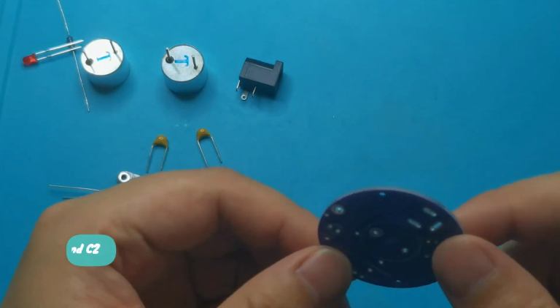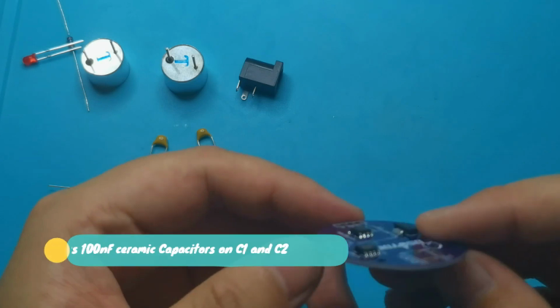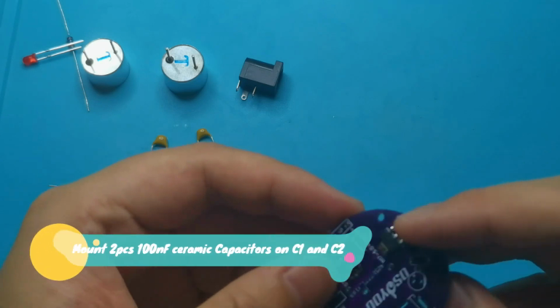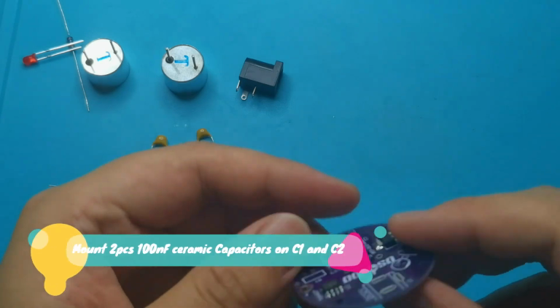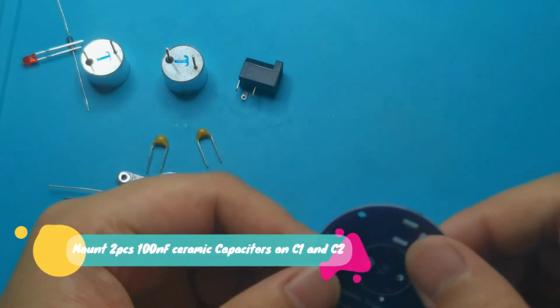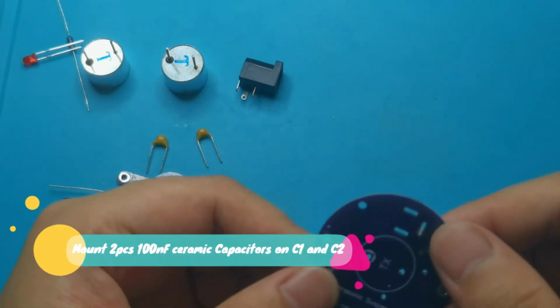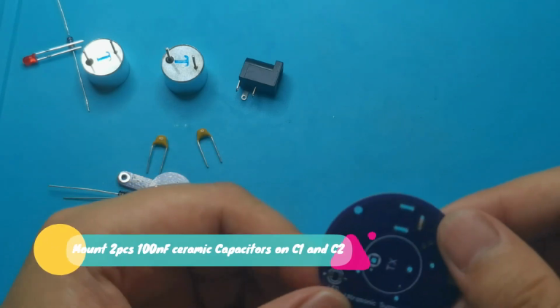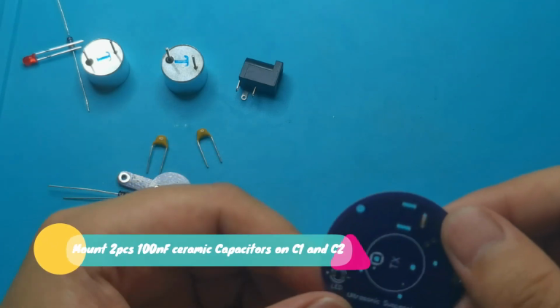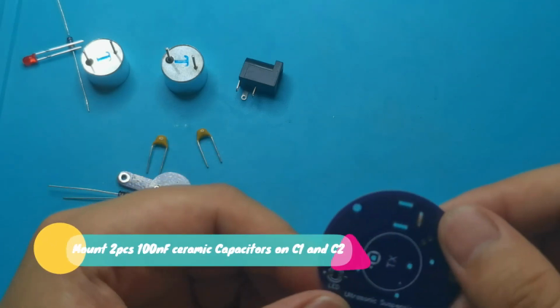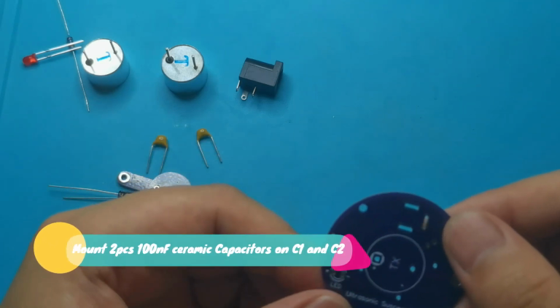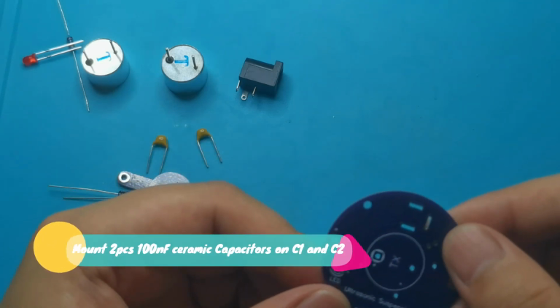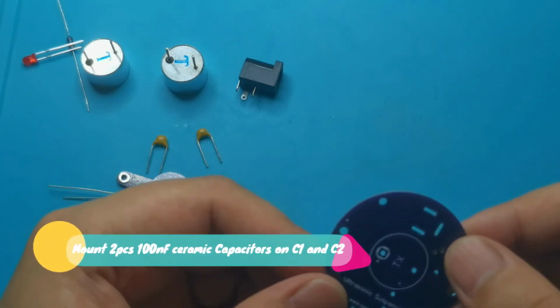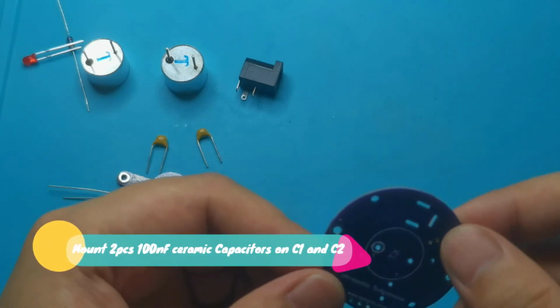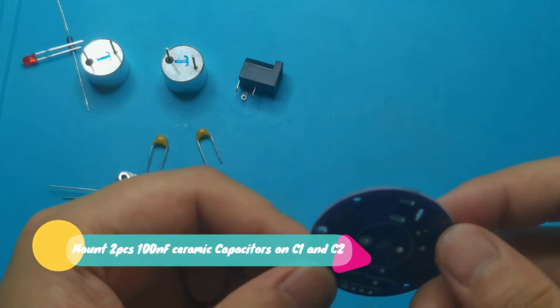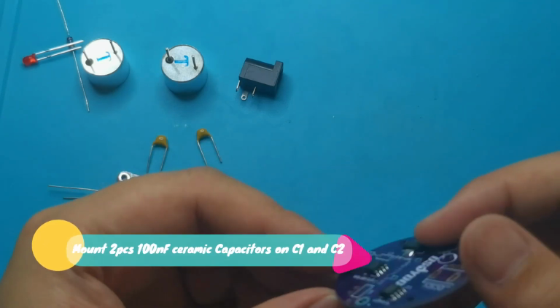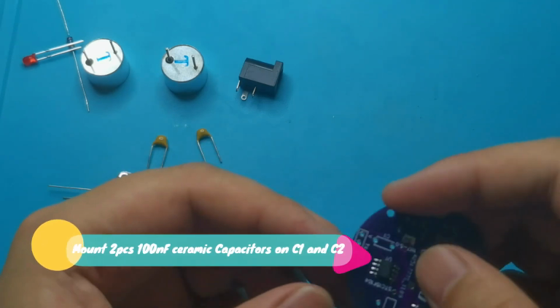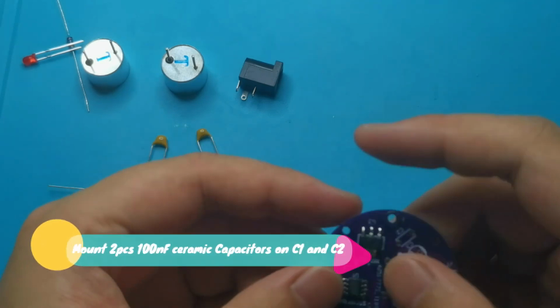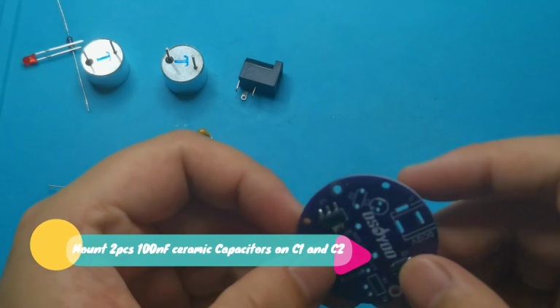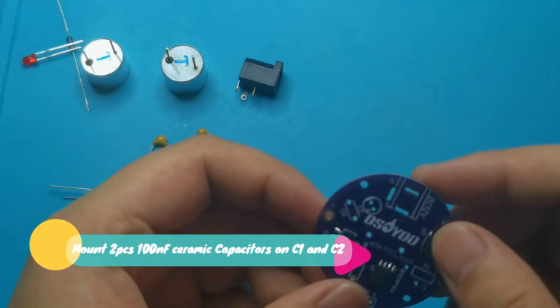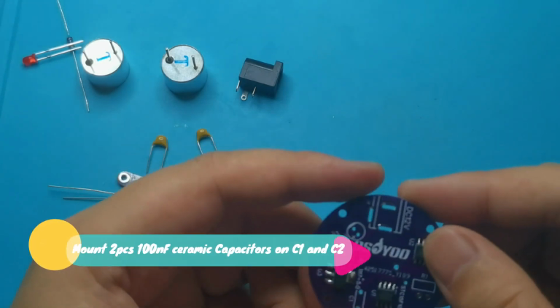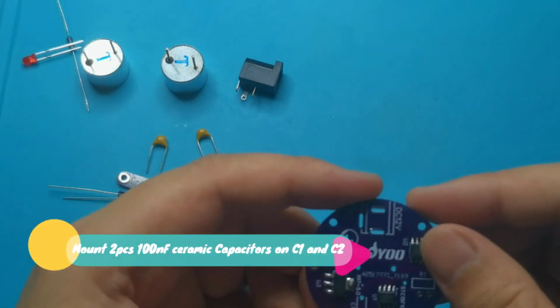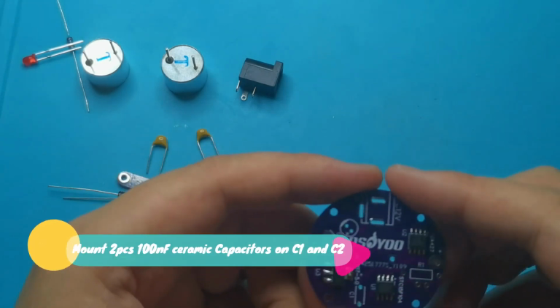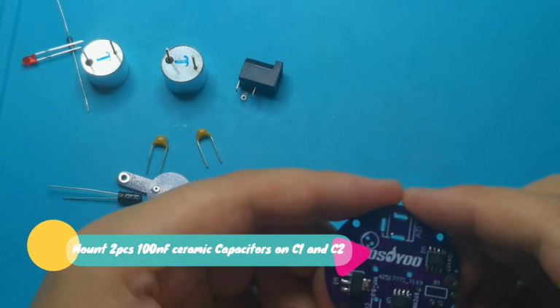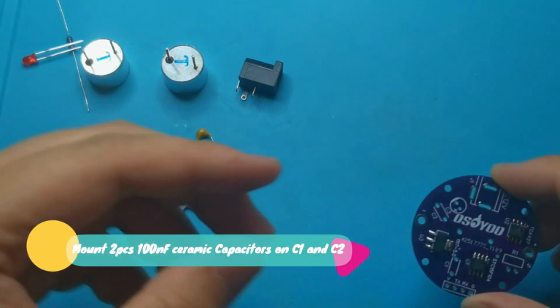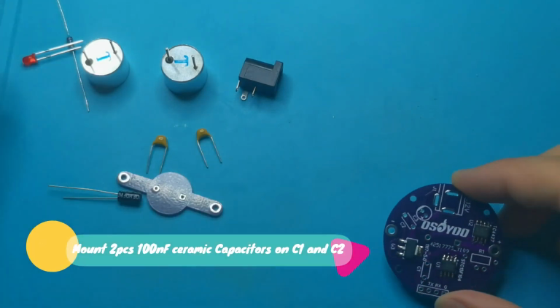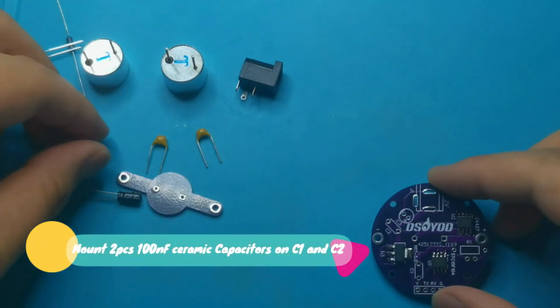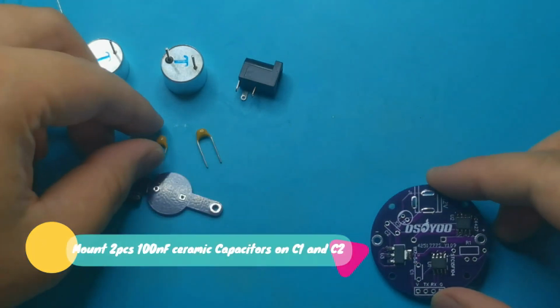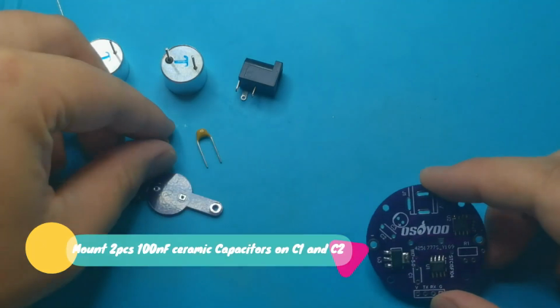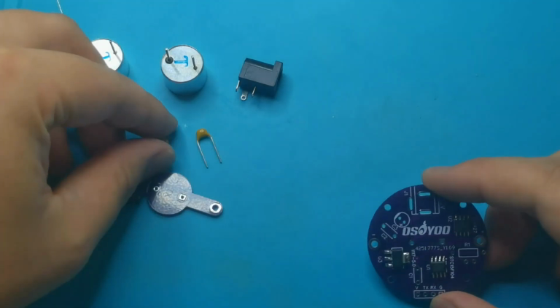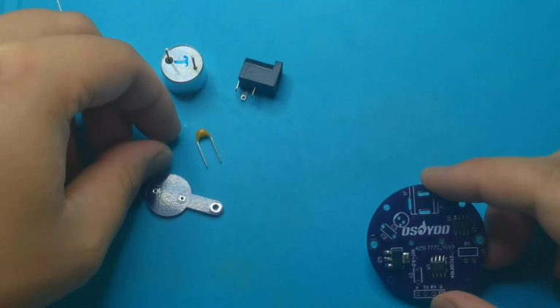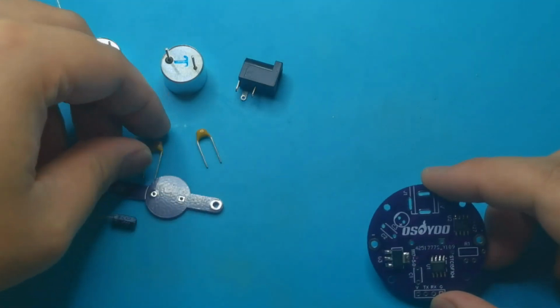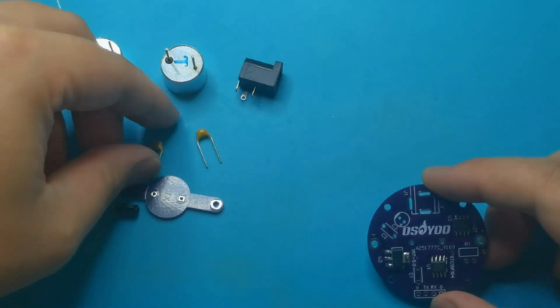Mount 2 pieces of 100NF ceramic capacitors on C1 and C2.